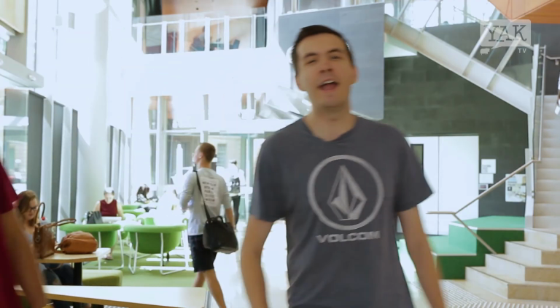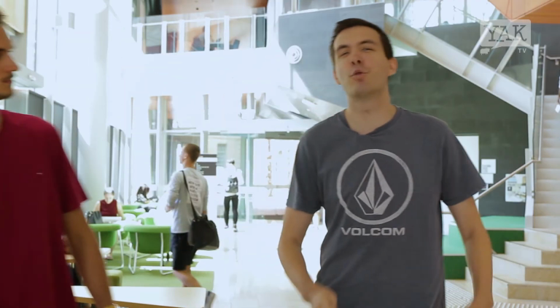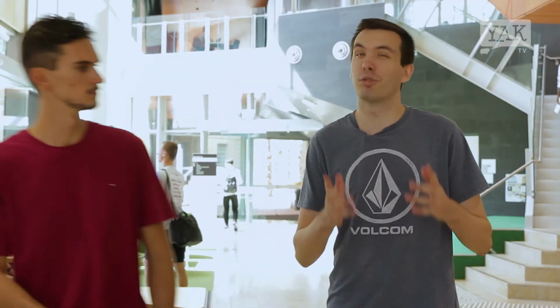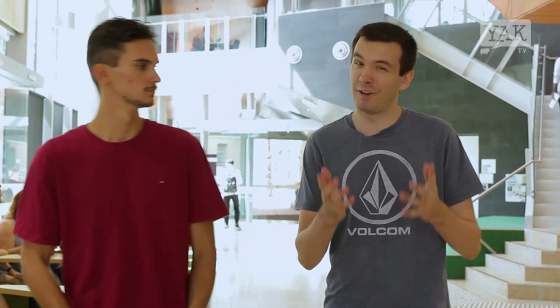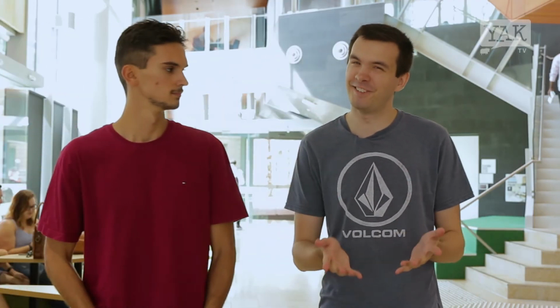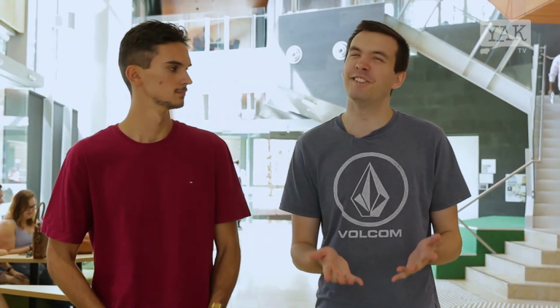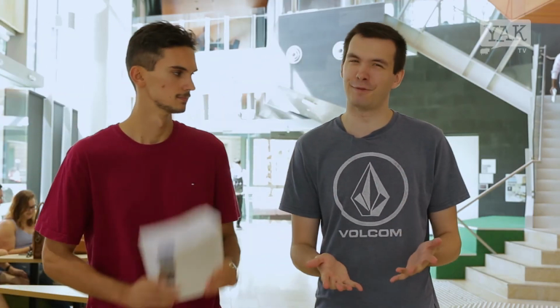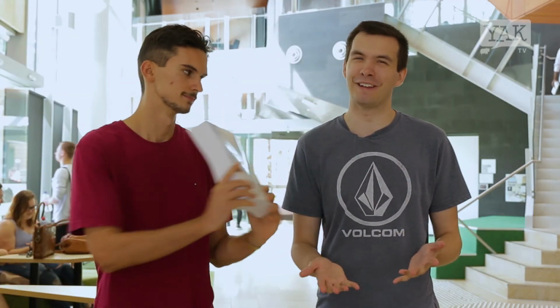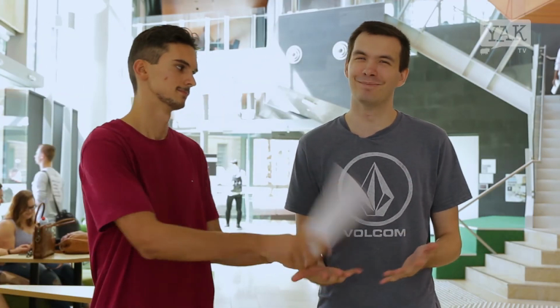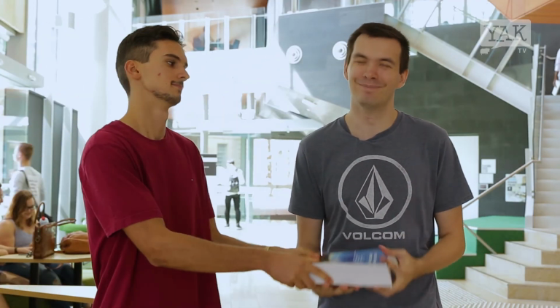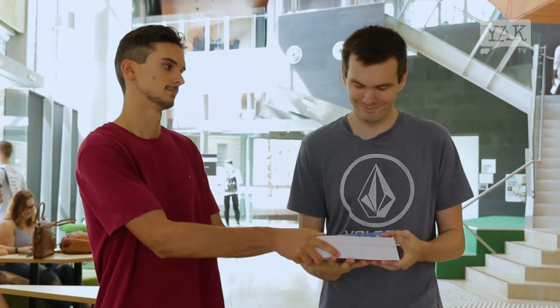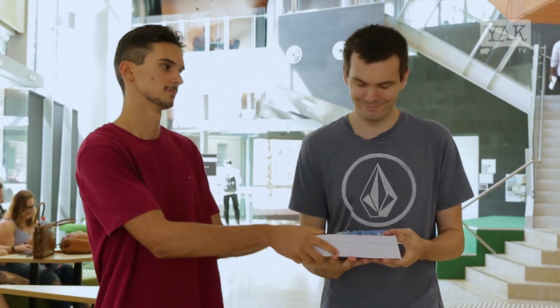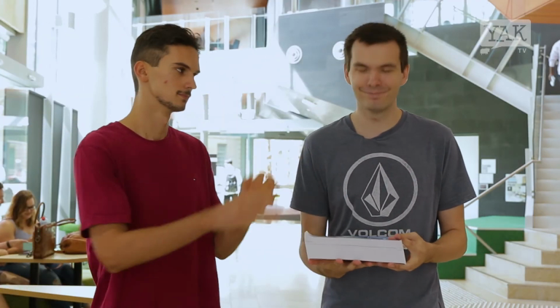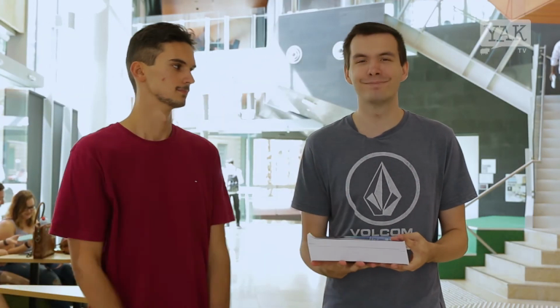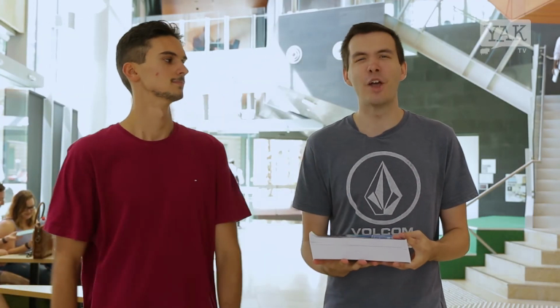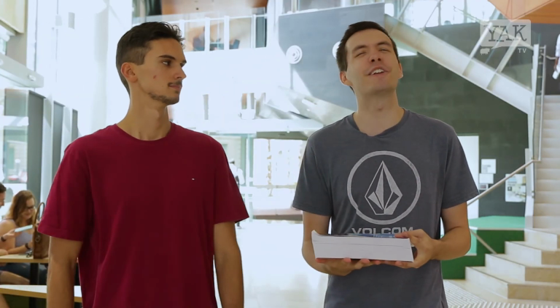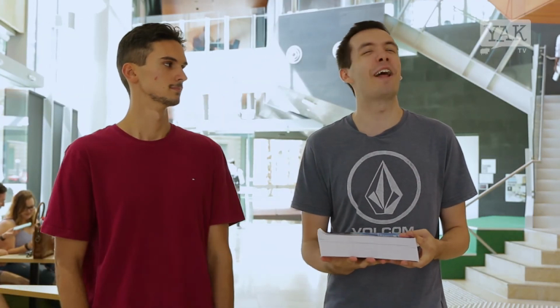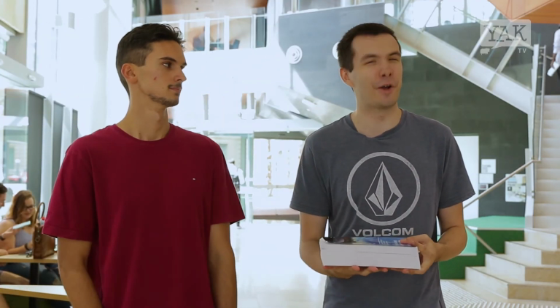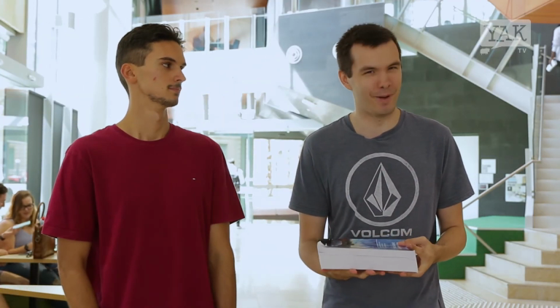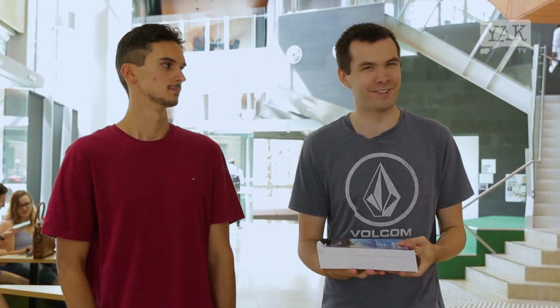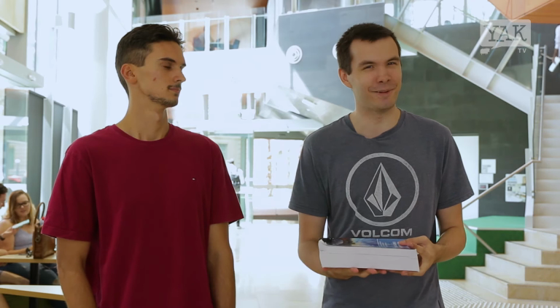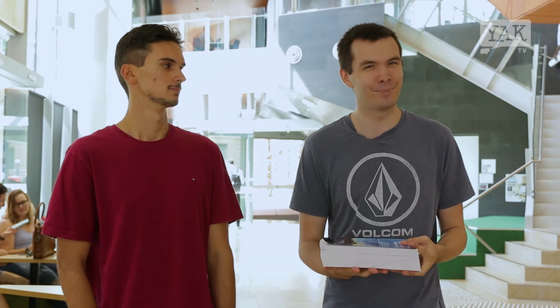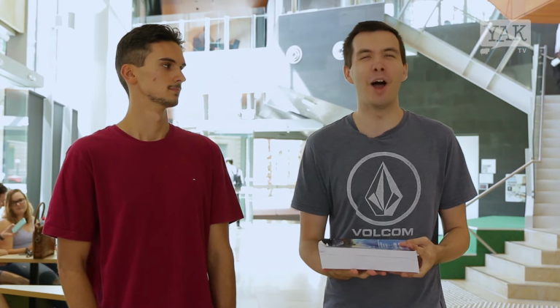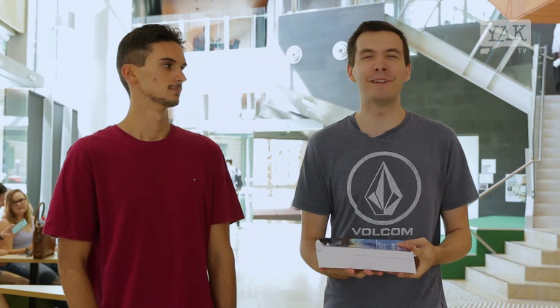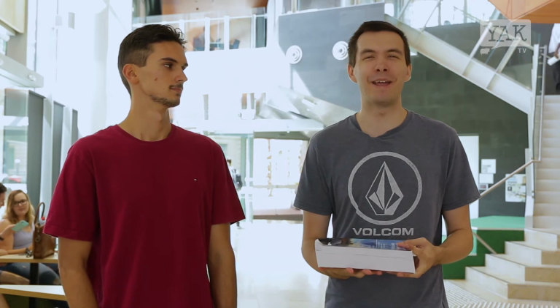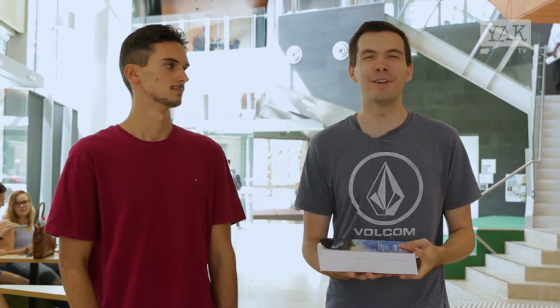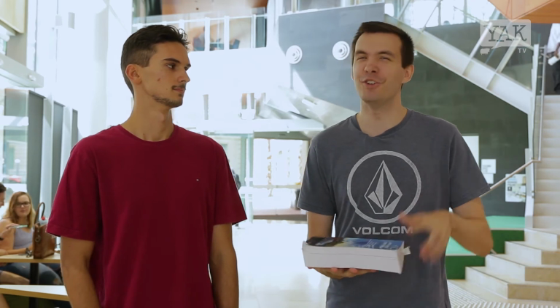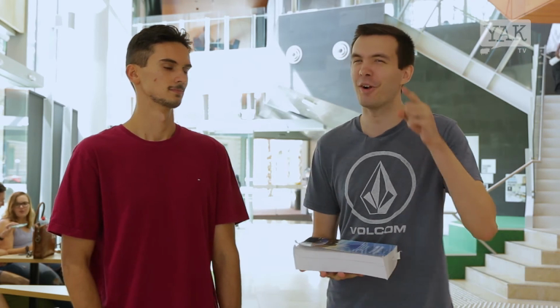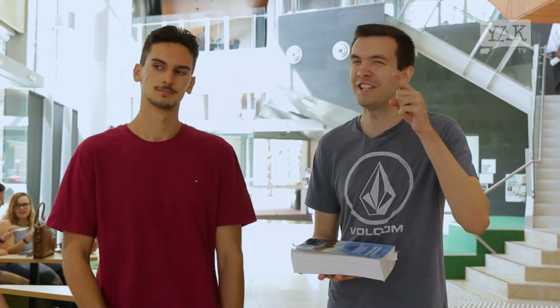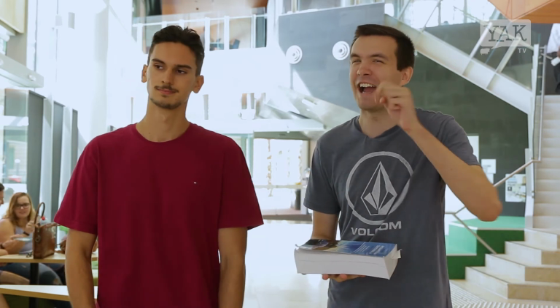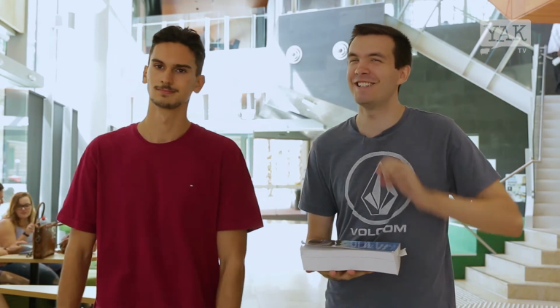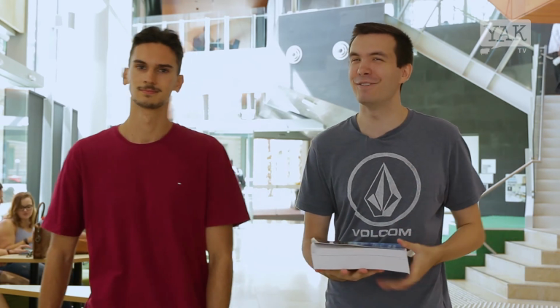Everyone procrastinates differently, so get out there and amongst it. I'm Gabe and you're watching Yak TV.